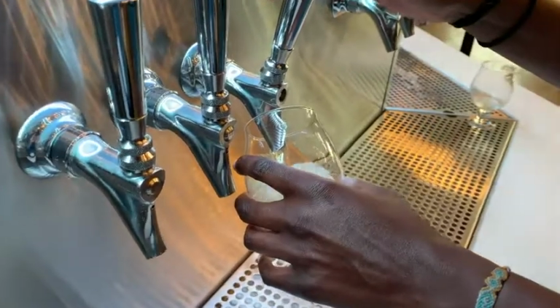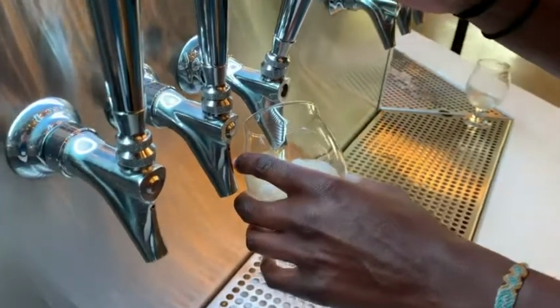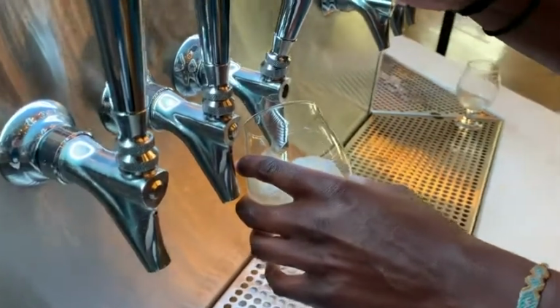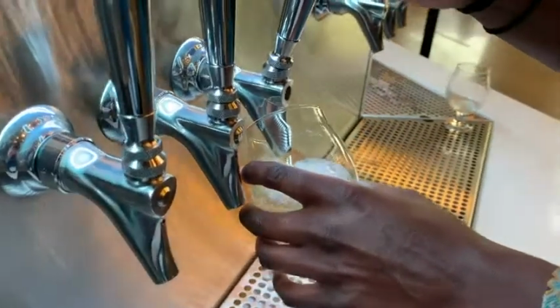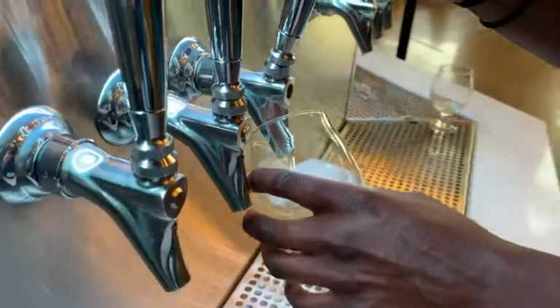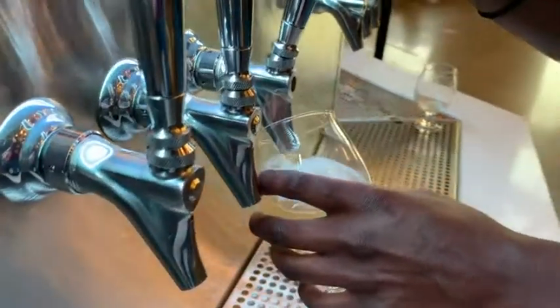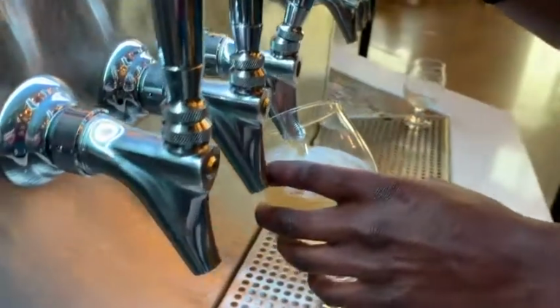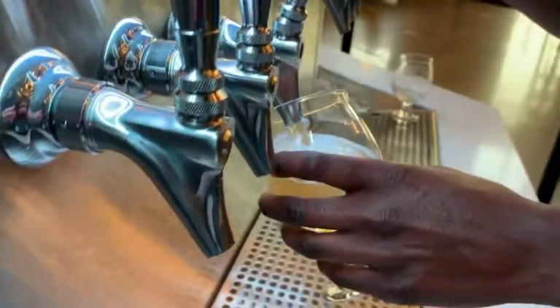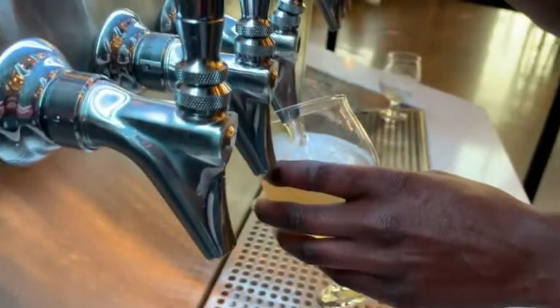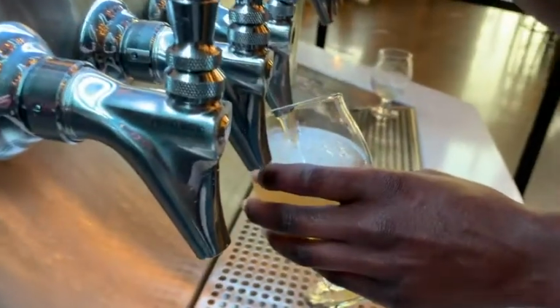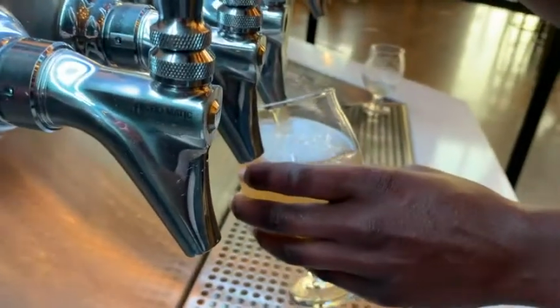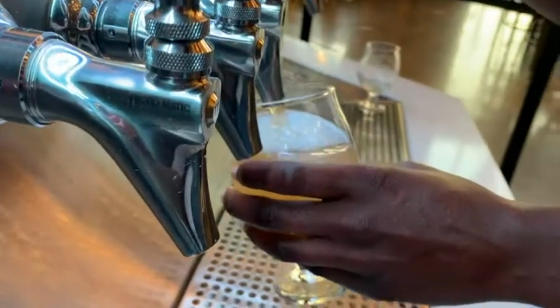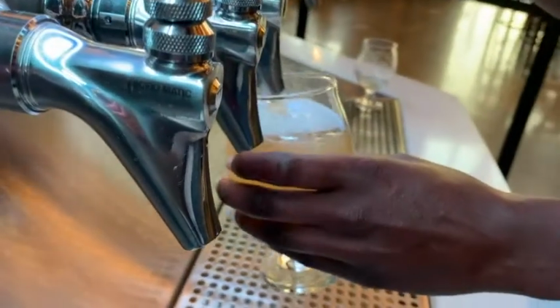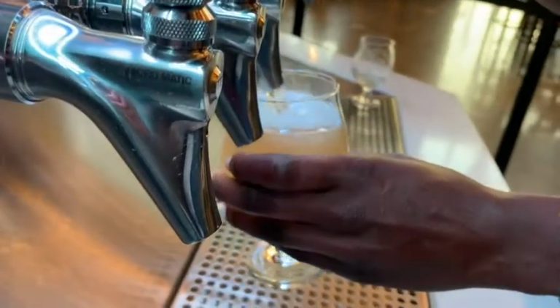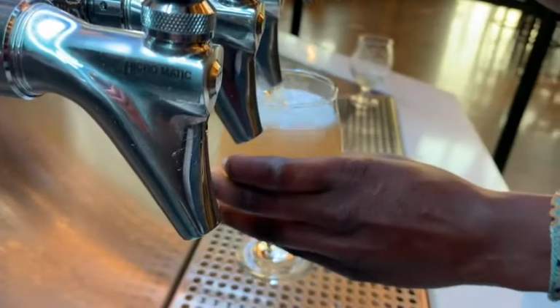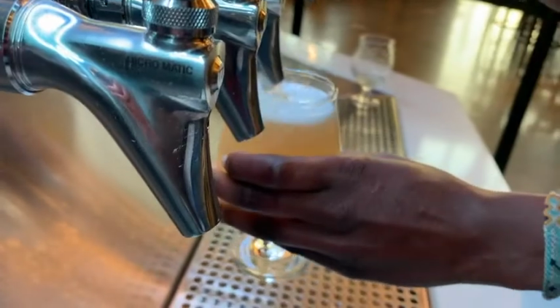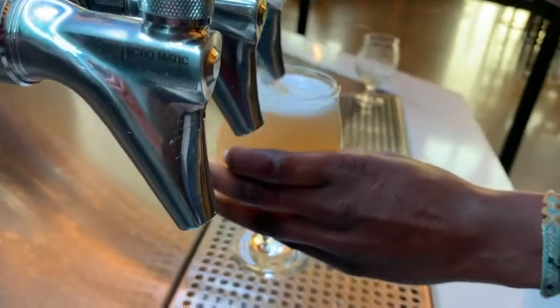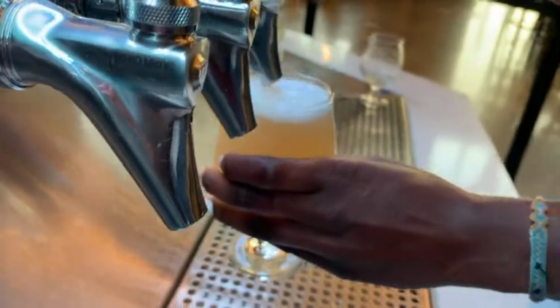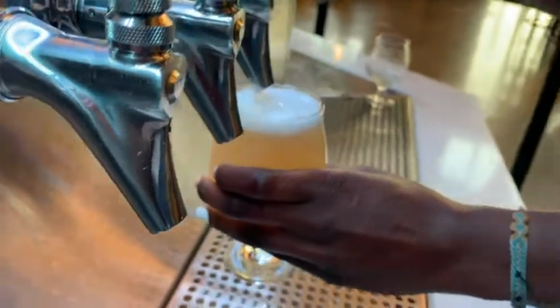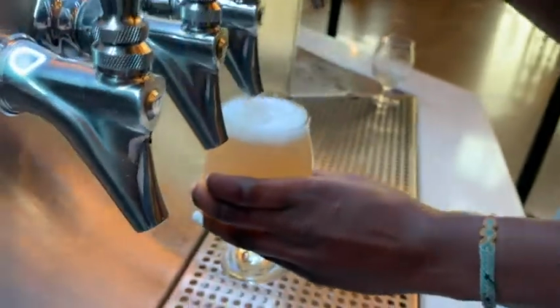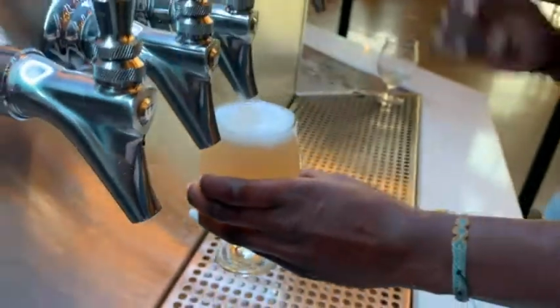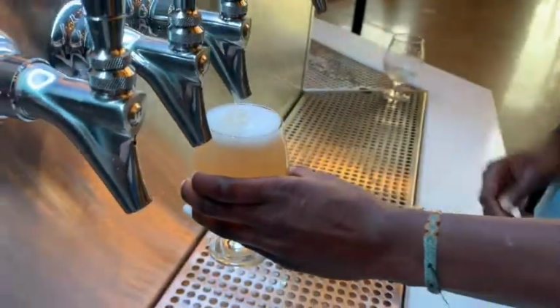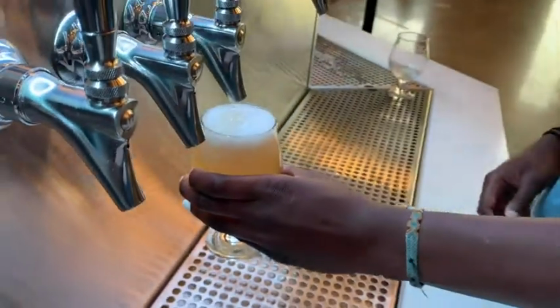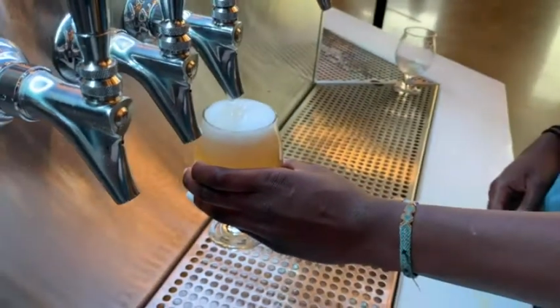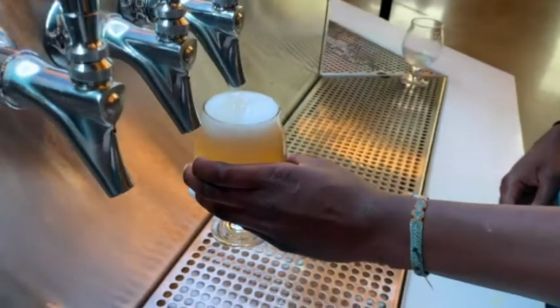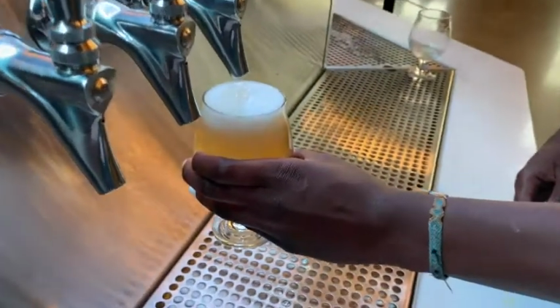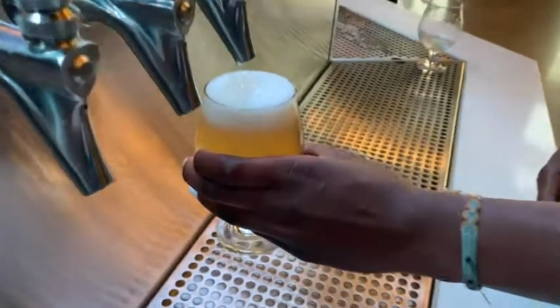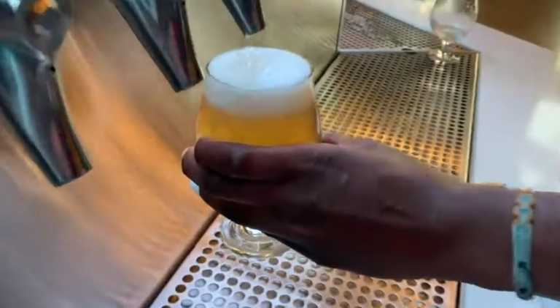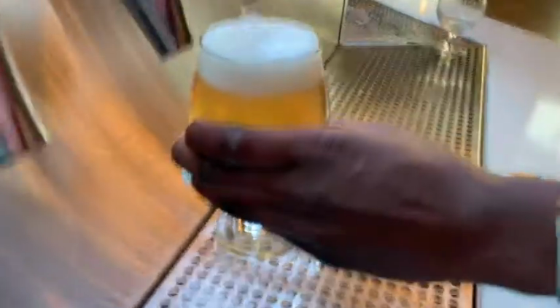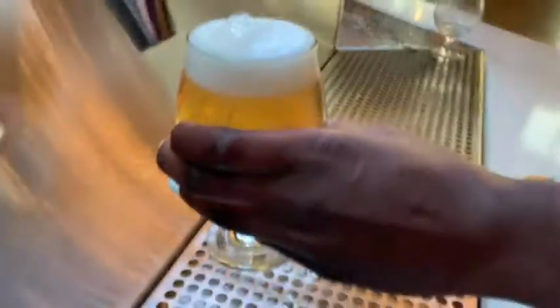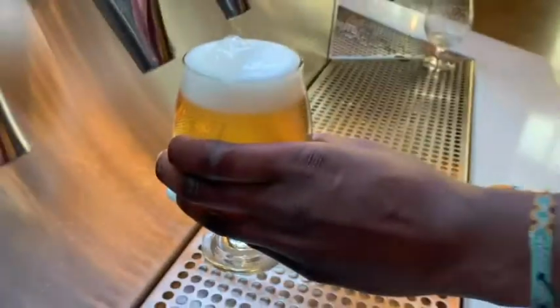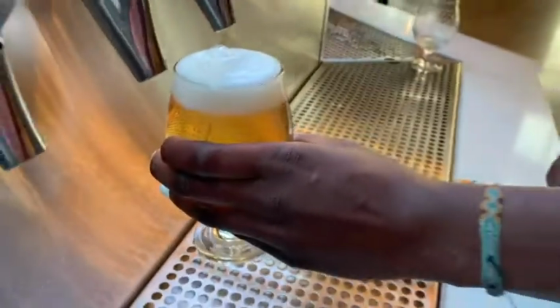Be sure to tilt your glass to avoid a phony brew. No need to be patient, it only takes a few.